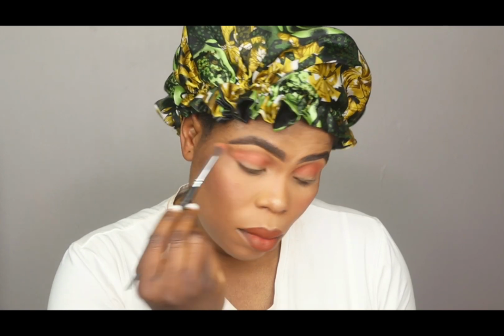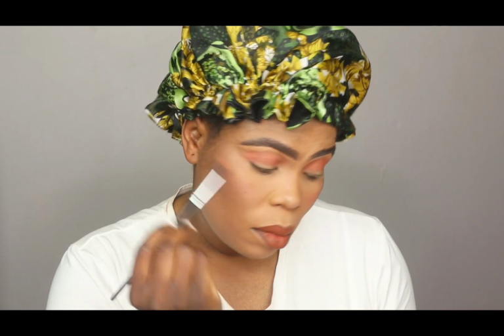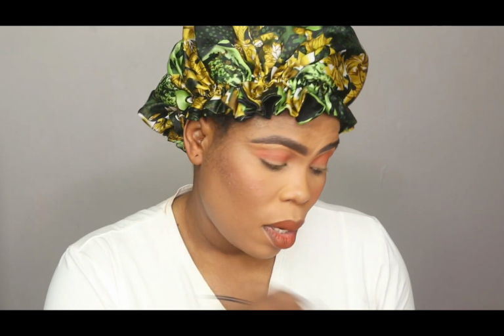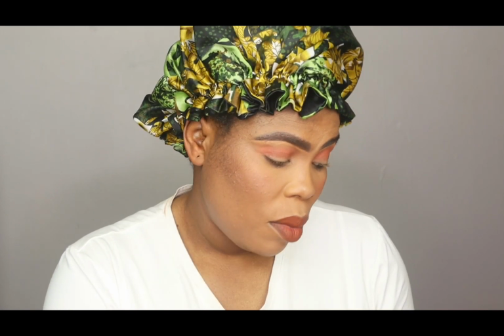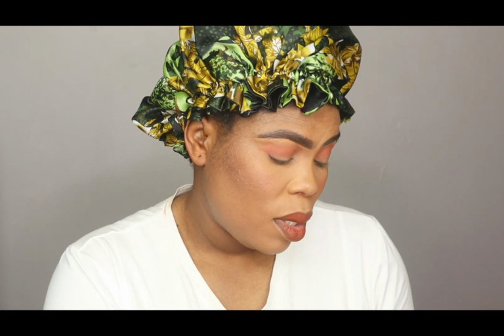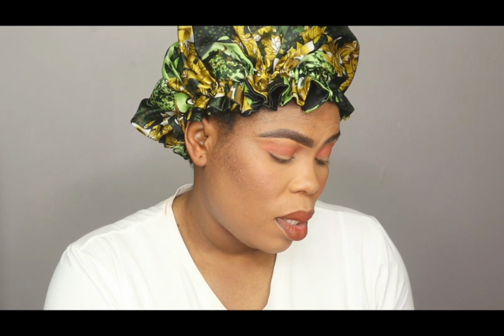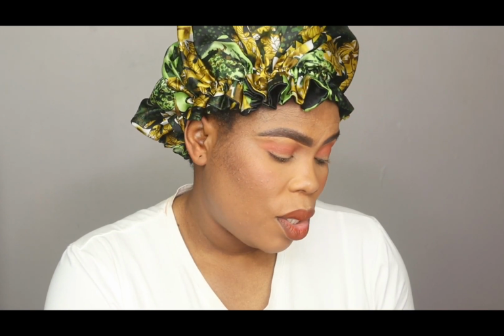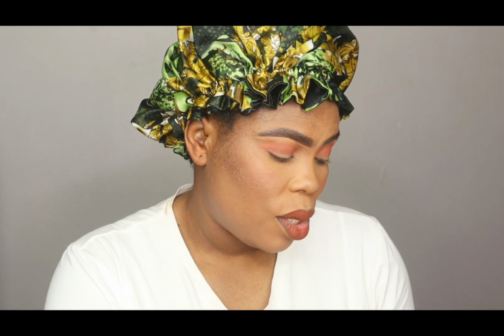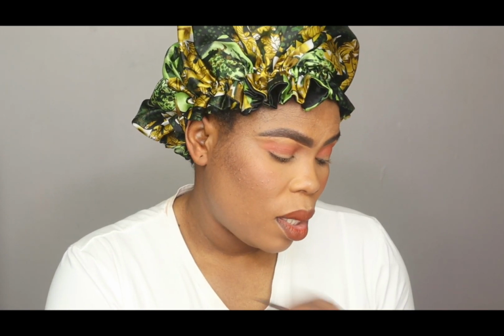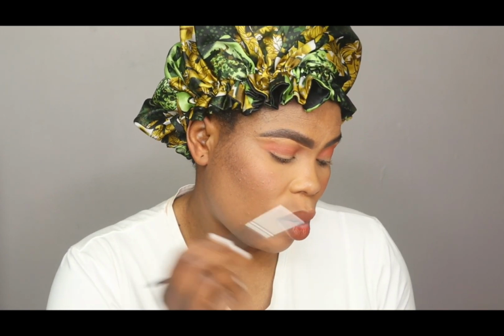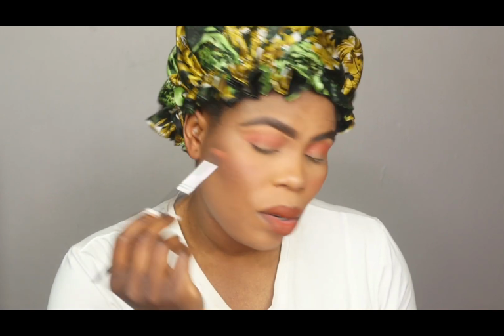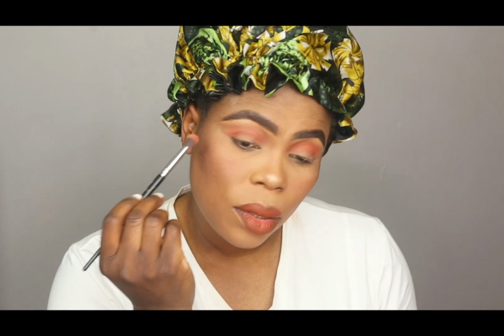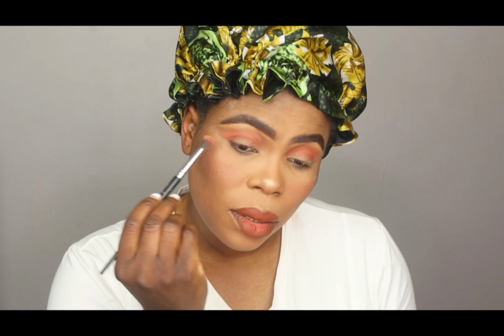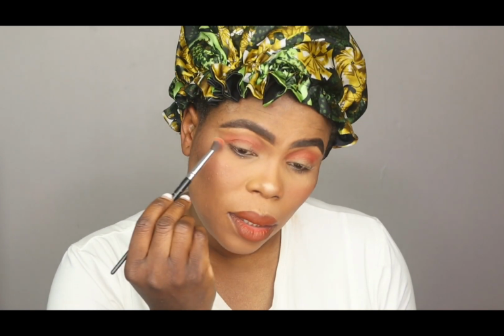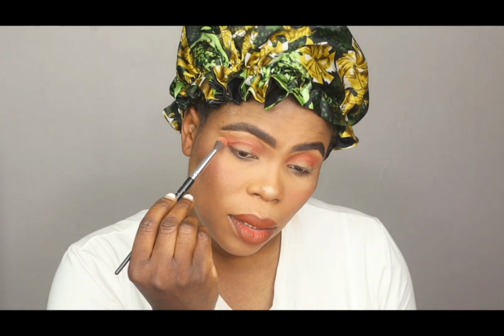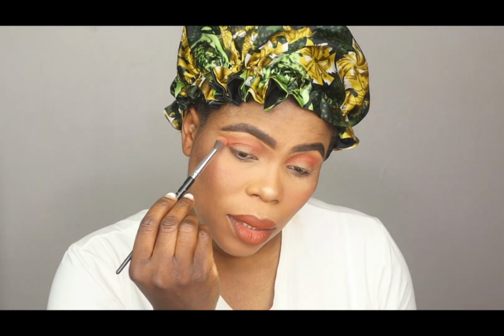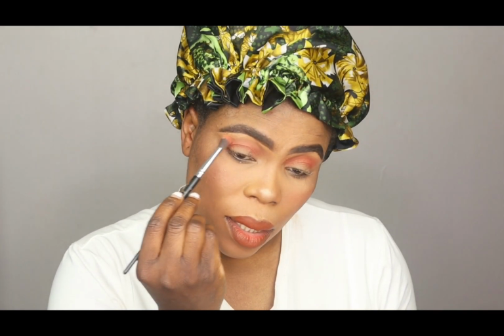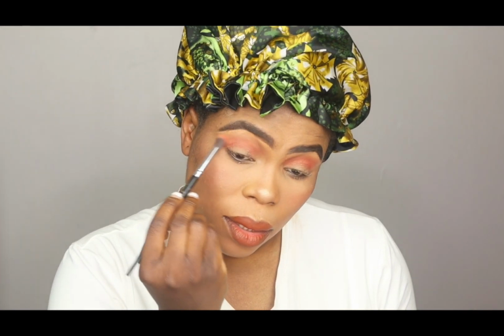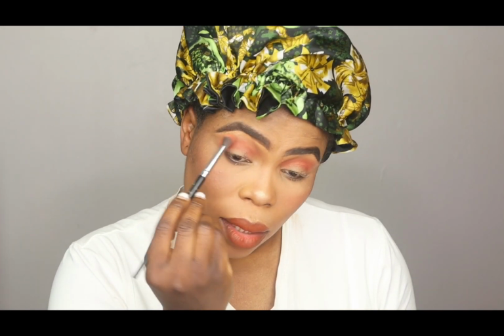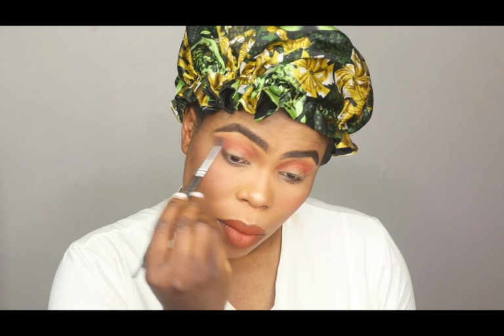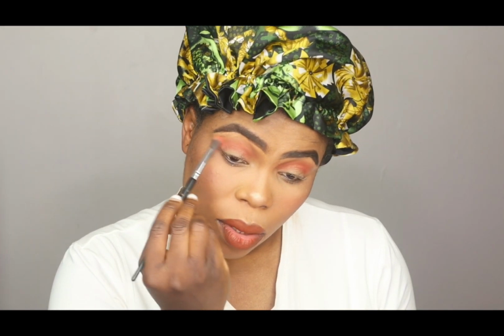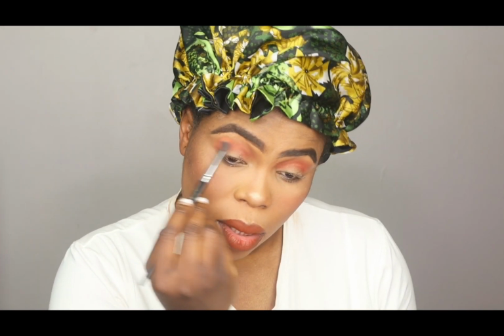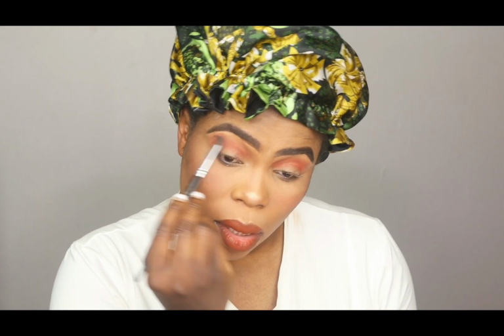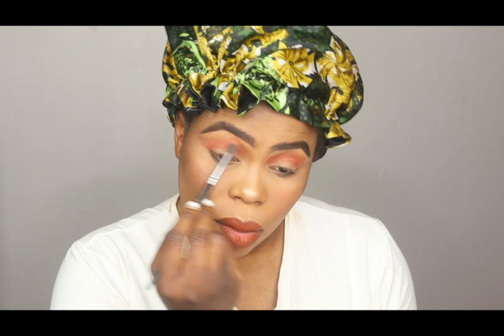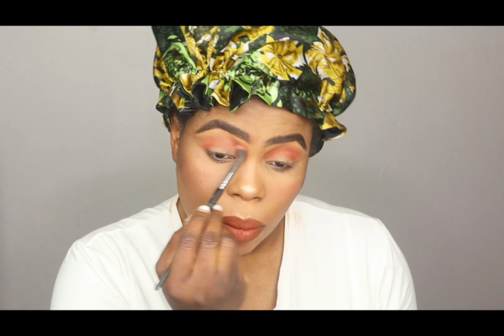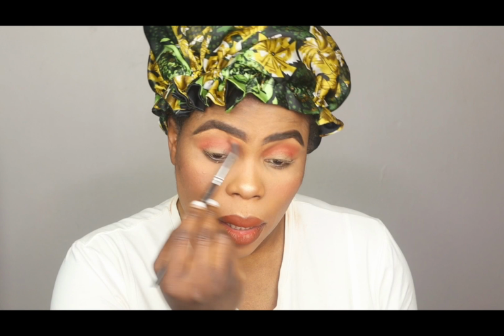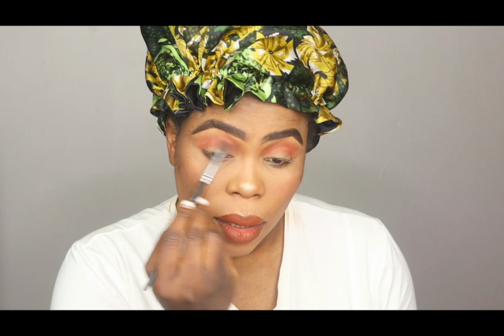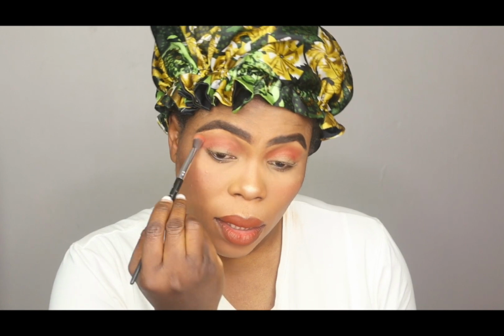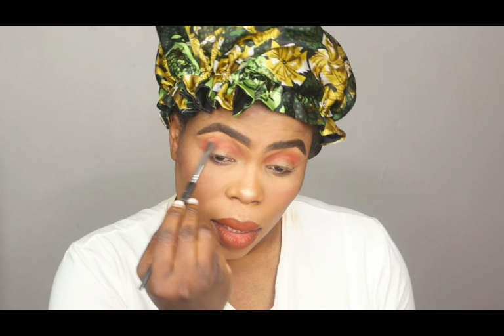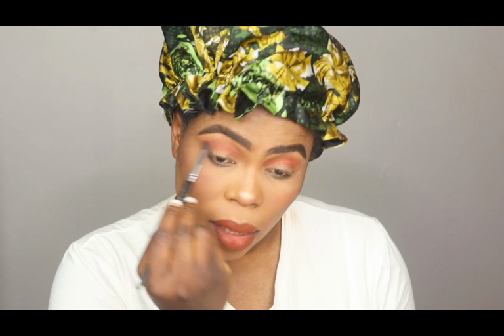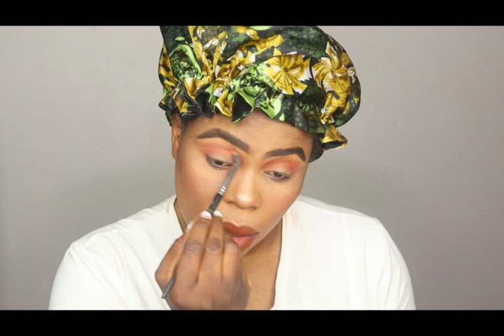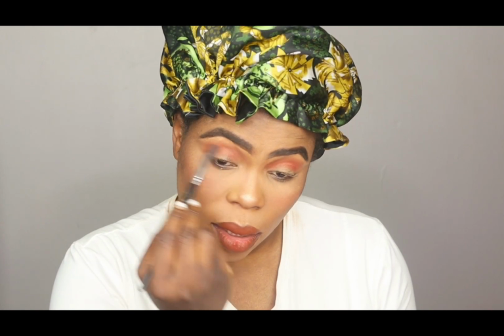I'm using the shade called Darn. I'm using it to blend the edges.